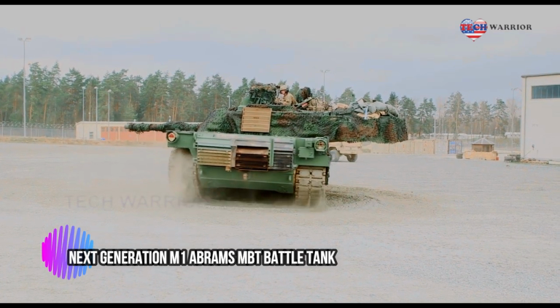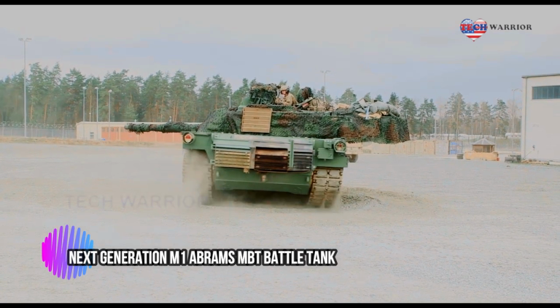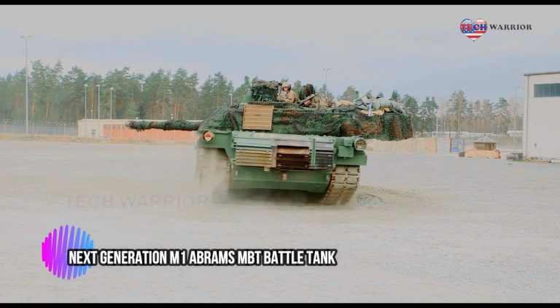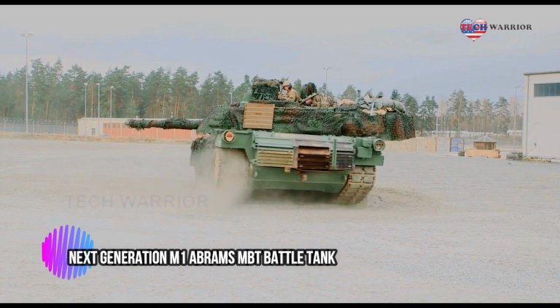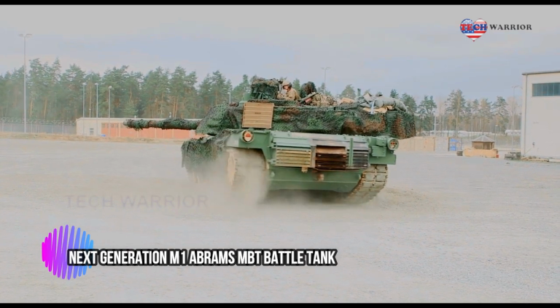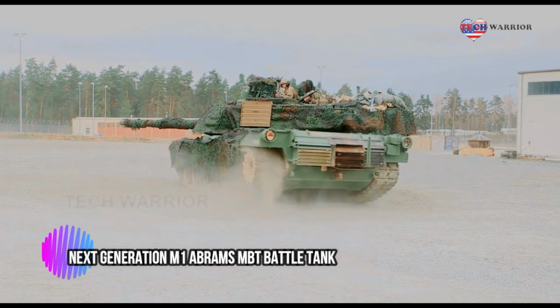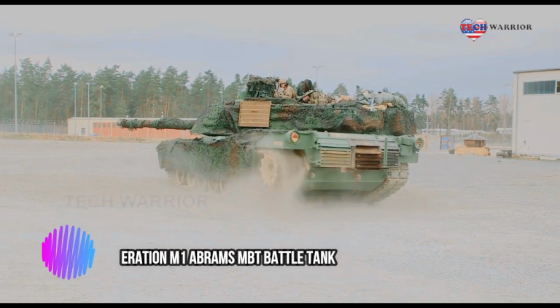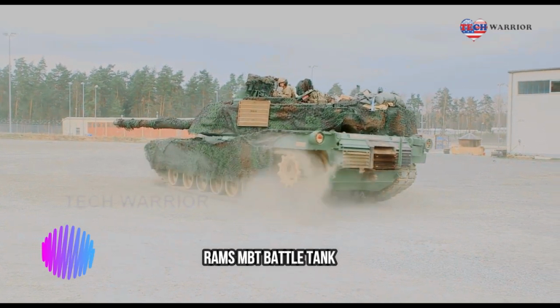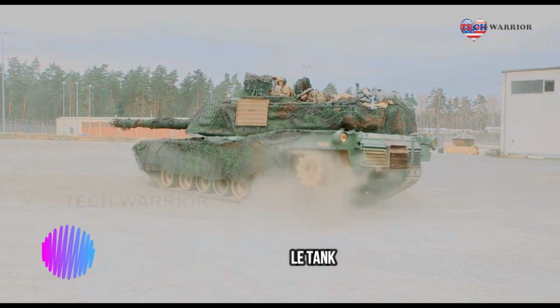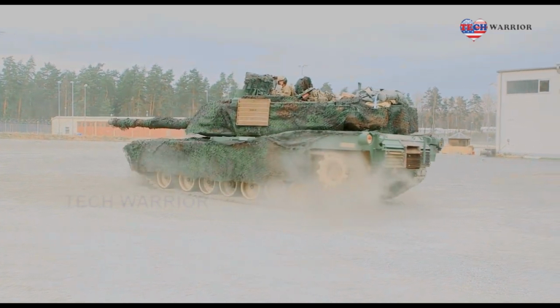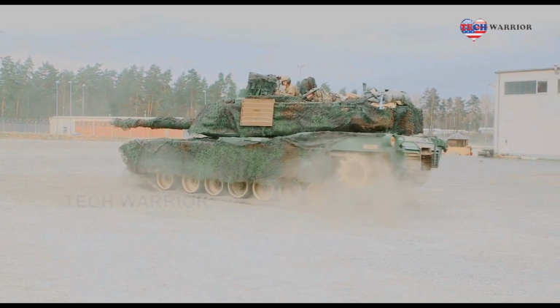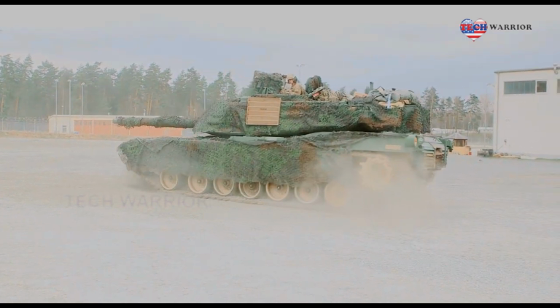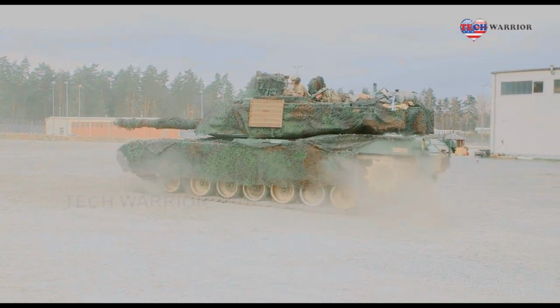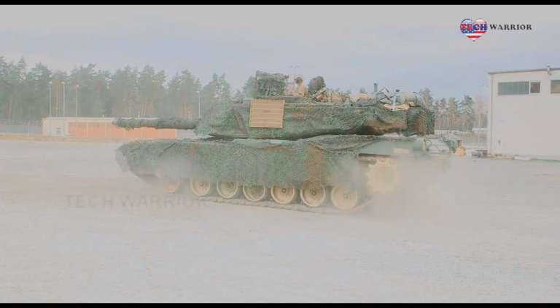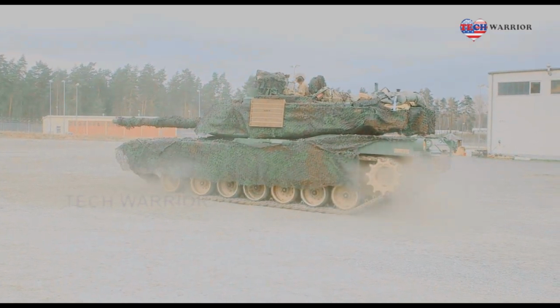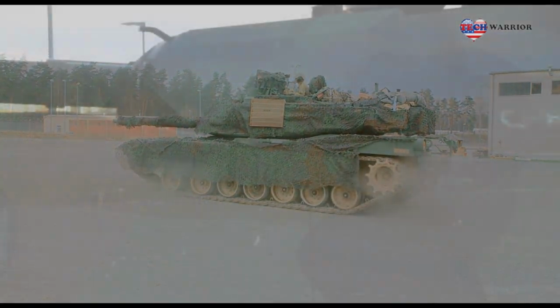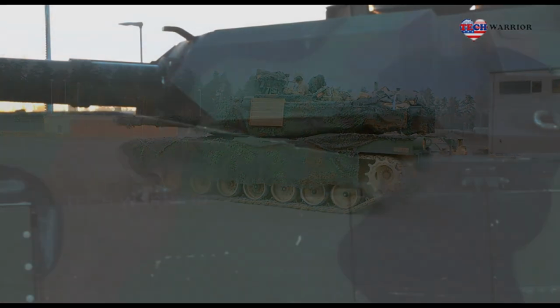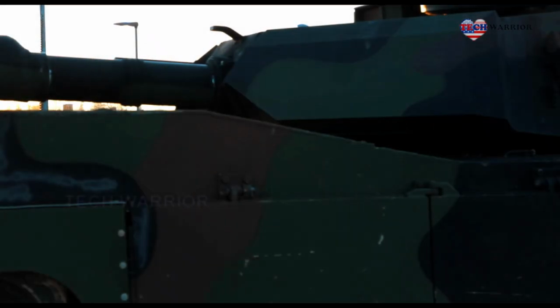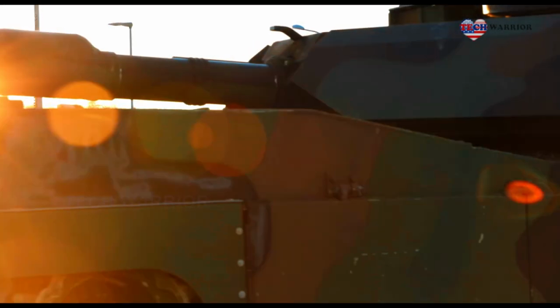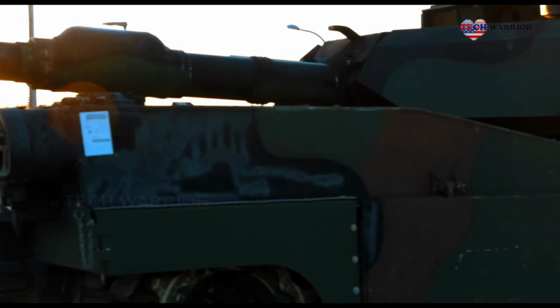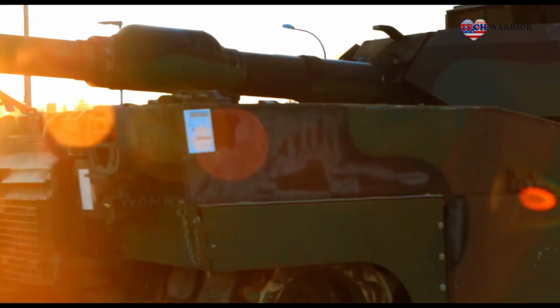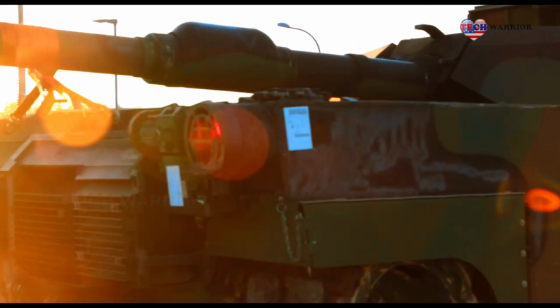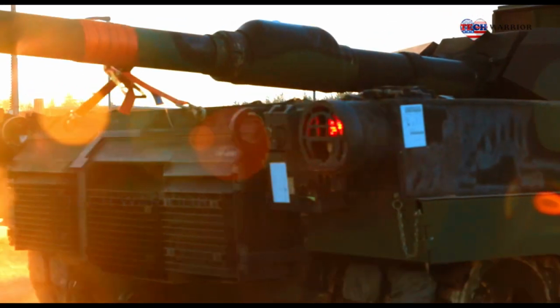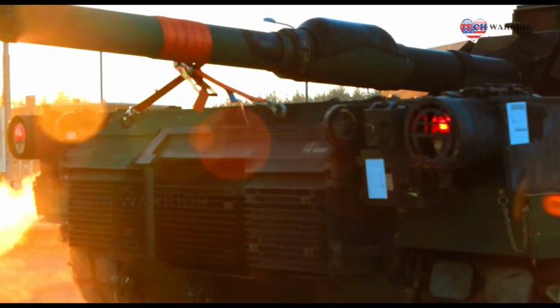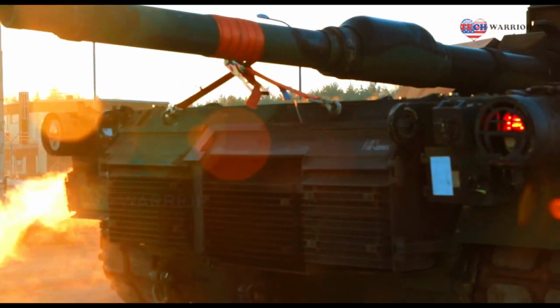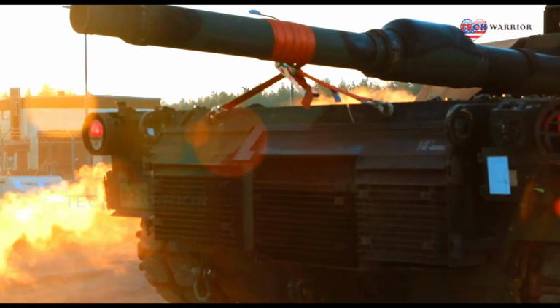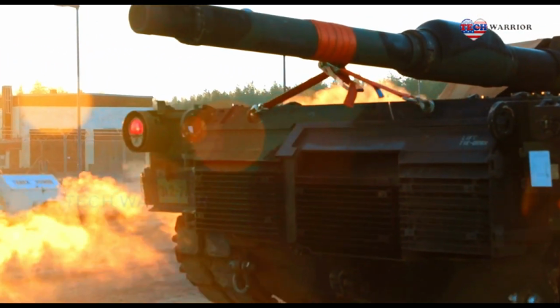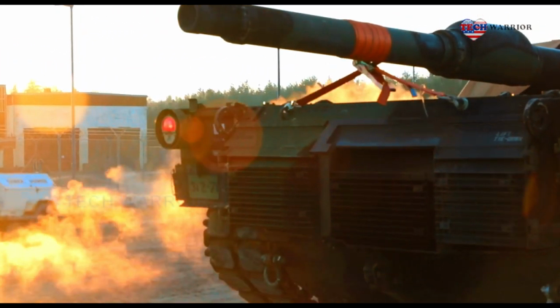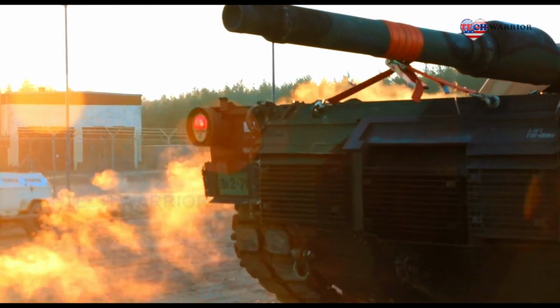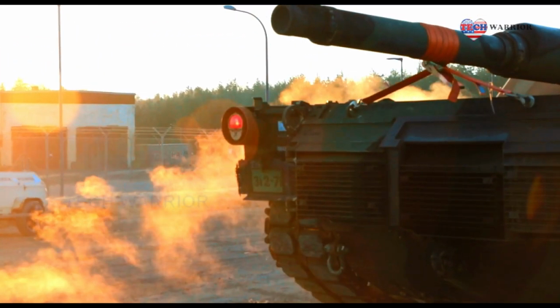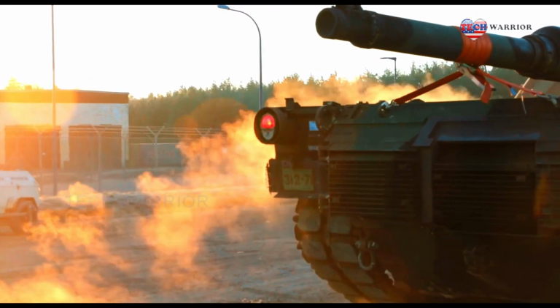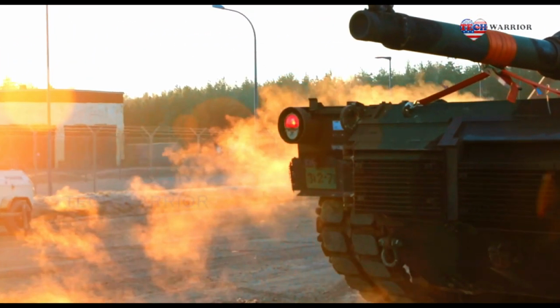The hull and the turret of the next generation M1 Abrams seem to have a new design. The new tank could be powered by a hybrid propulsion system.